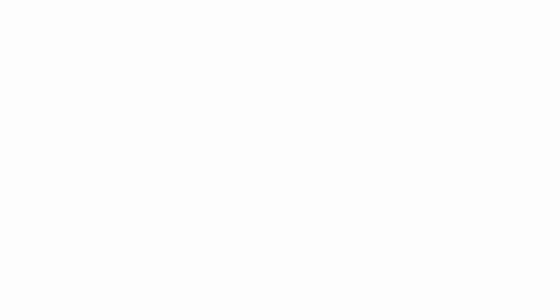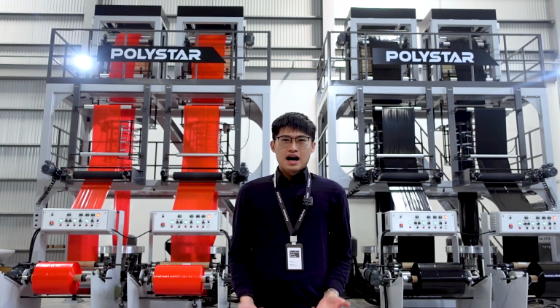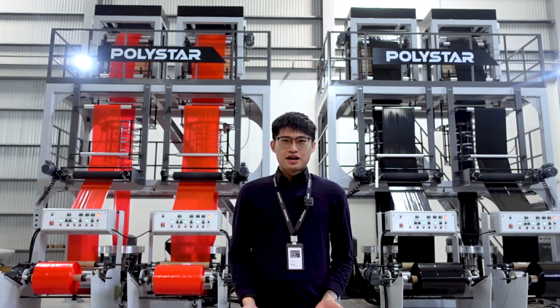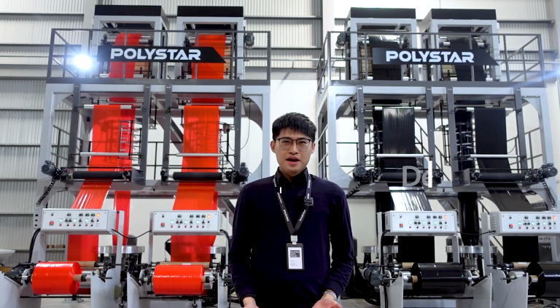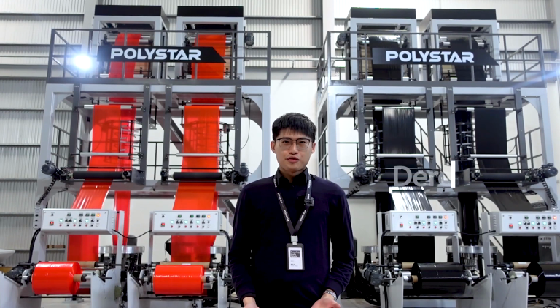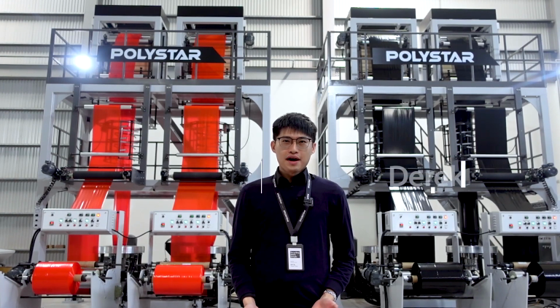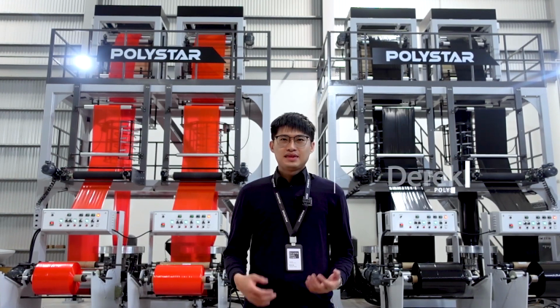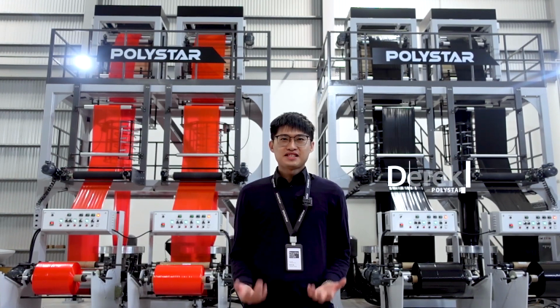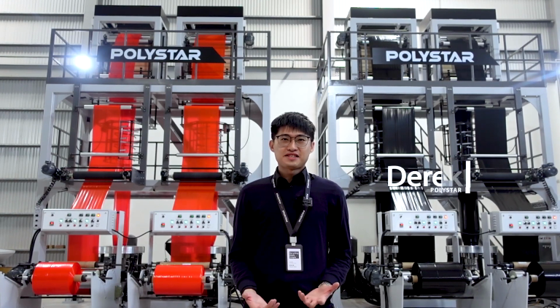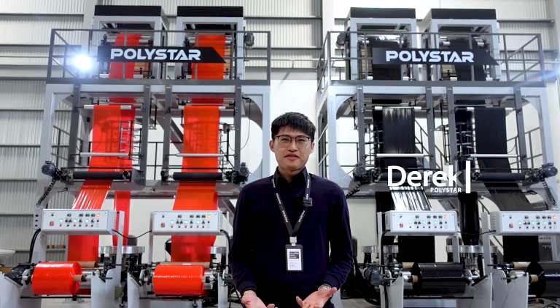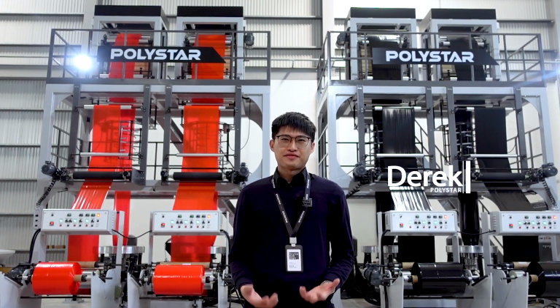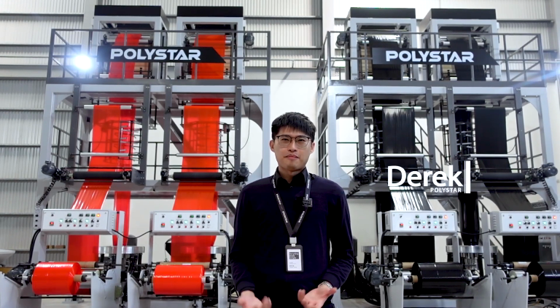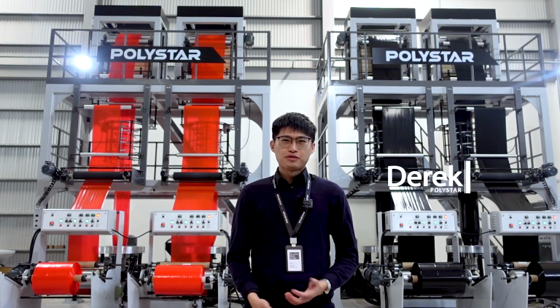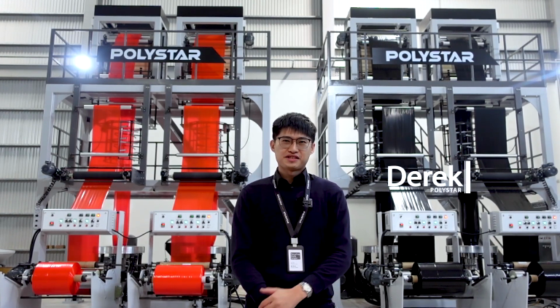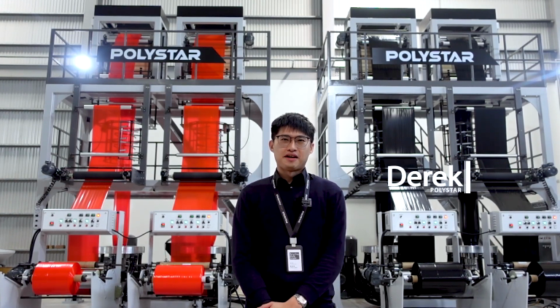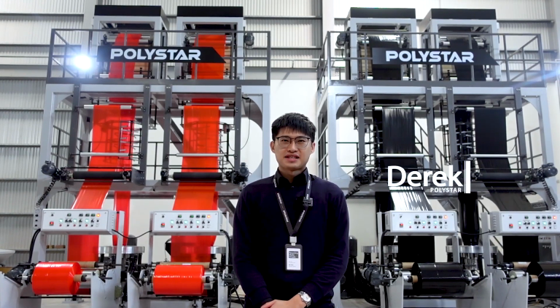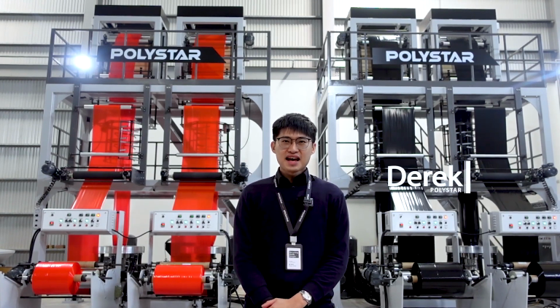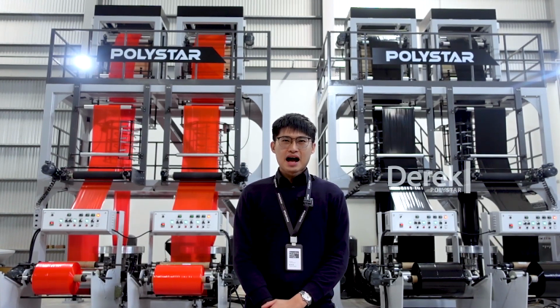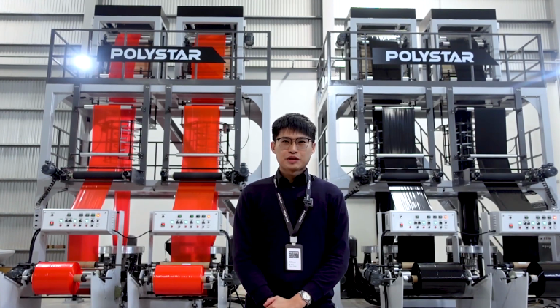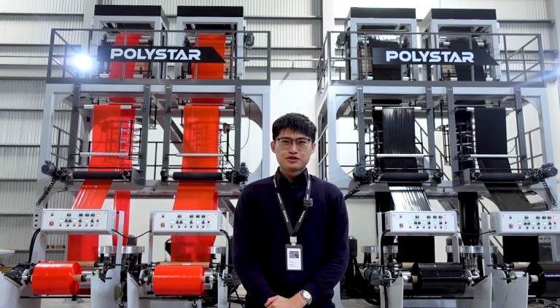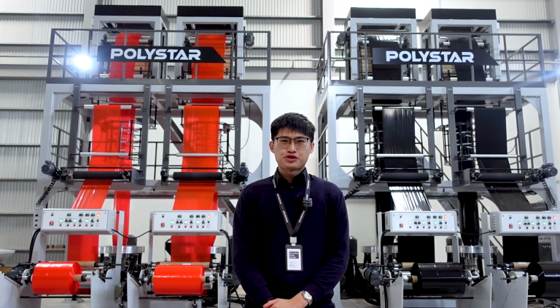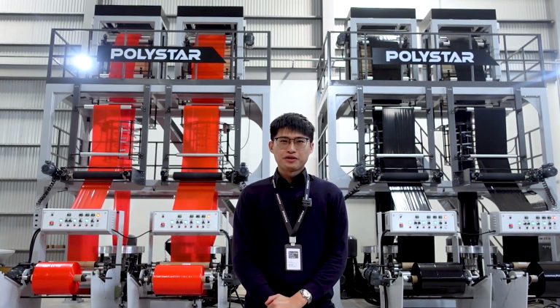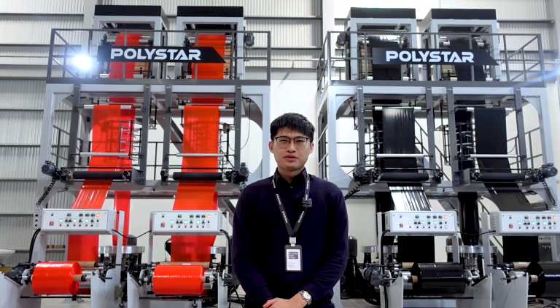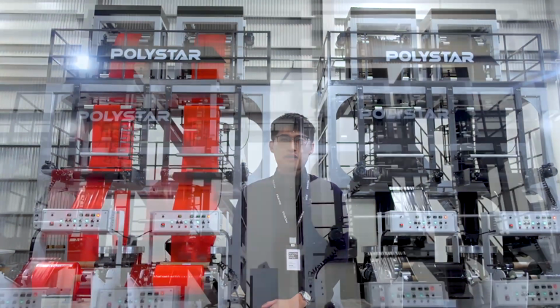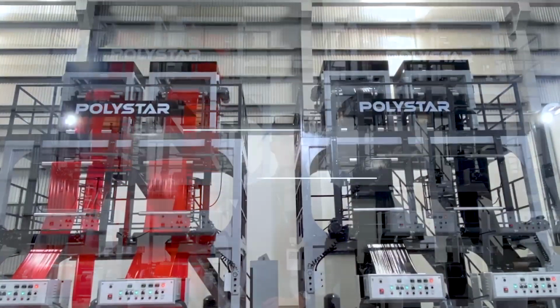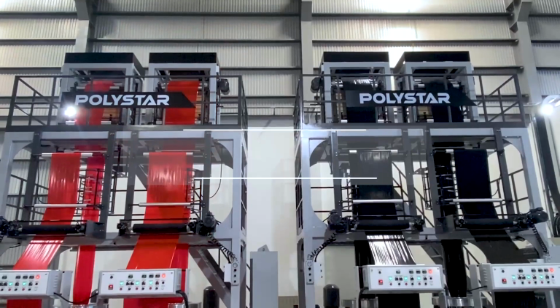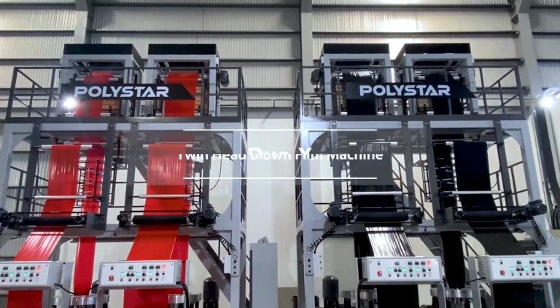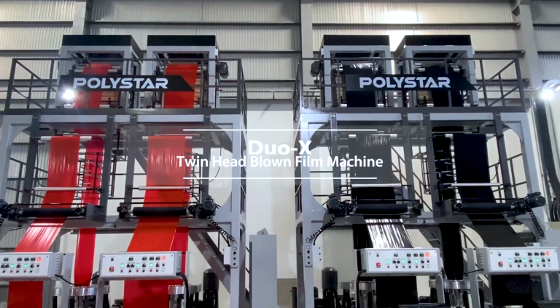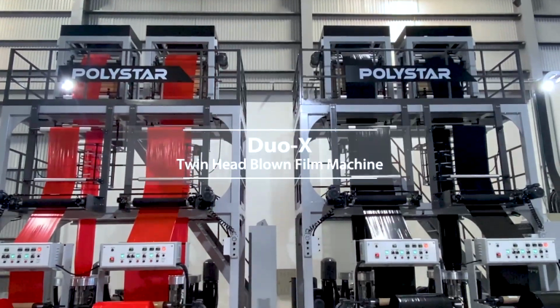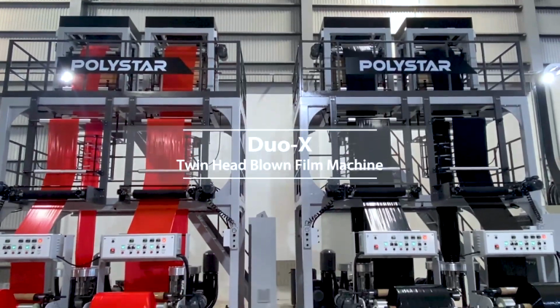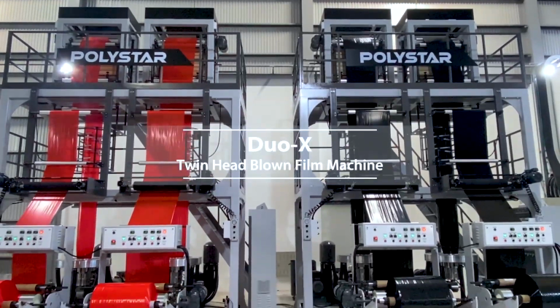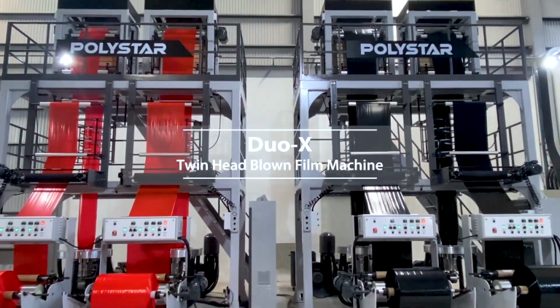Hello everyone, this is Derek from POLYSTAR. Today I'm going to show you our DUO-X blown film machine.